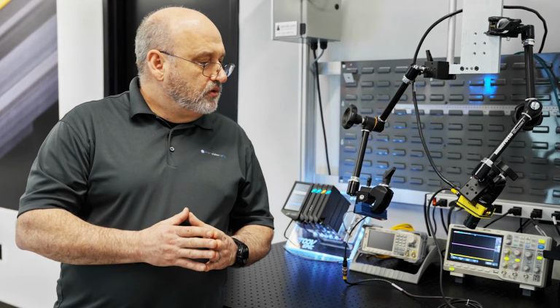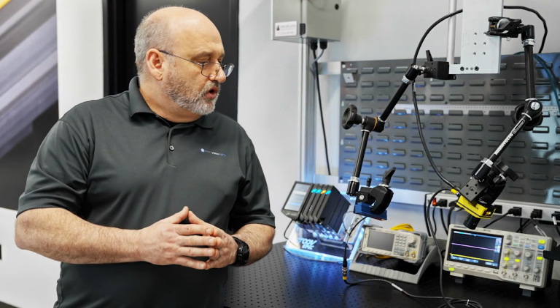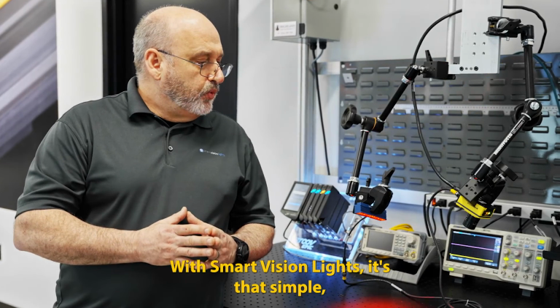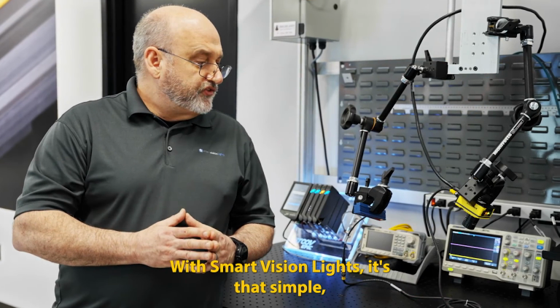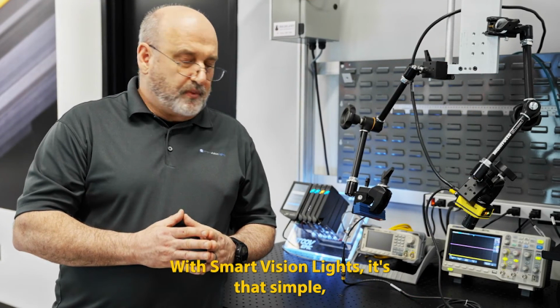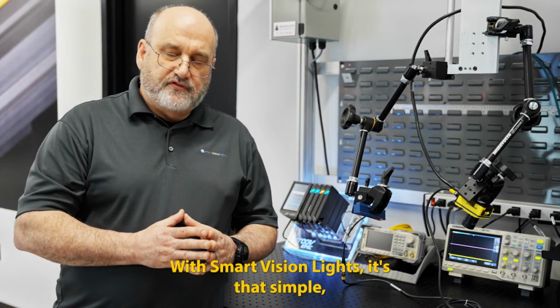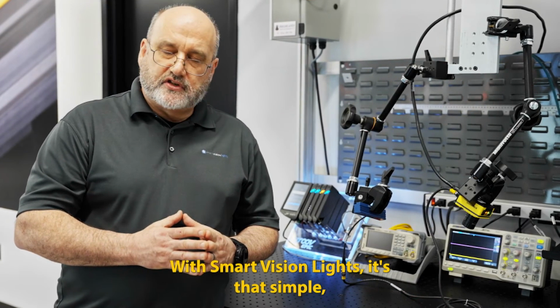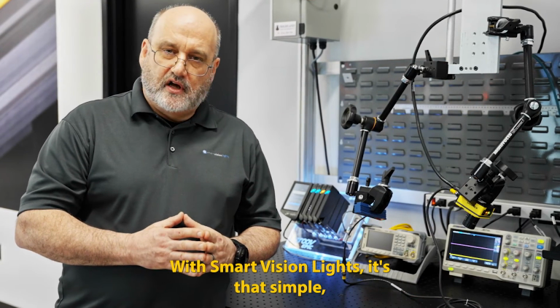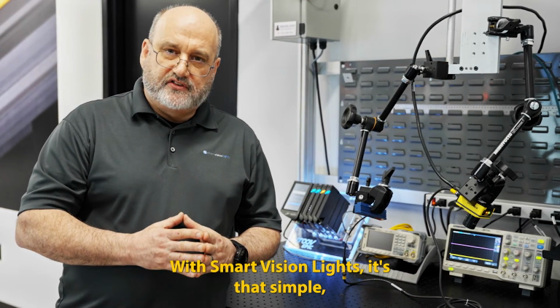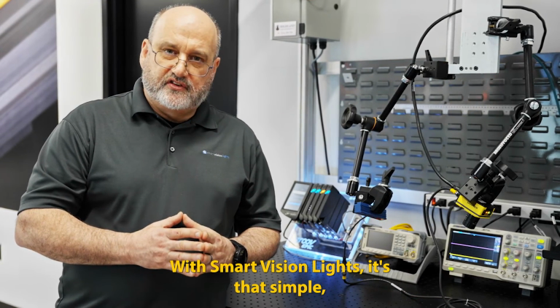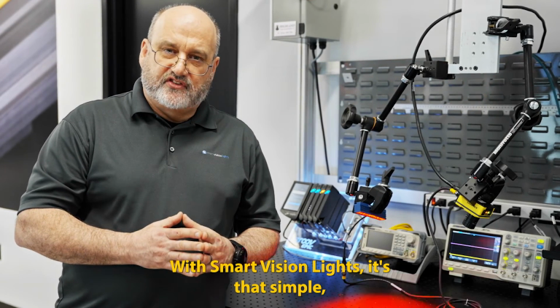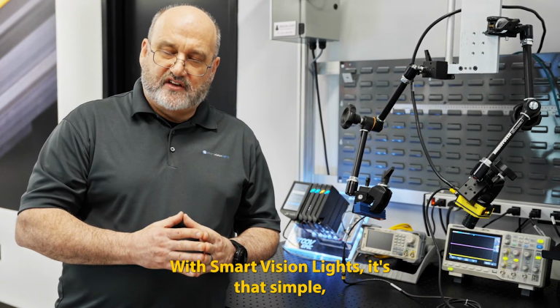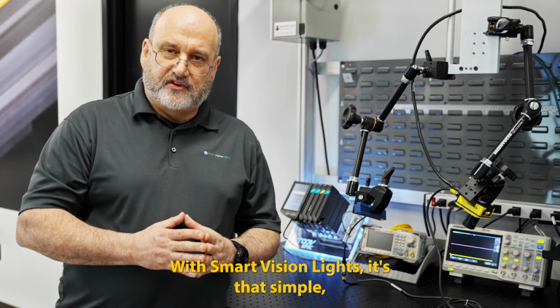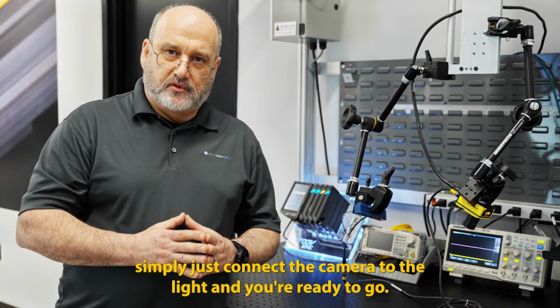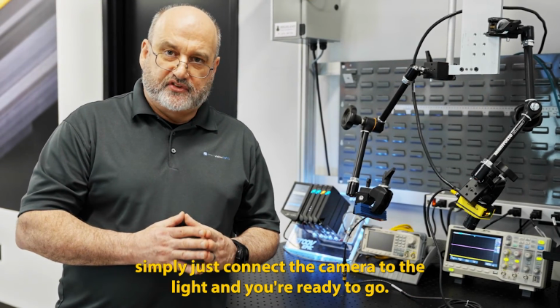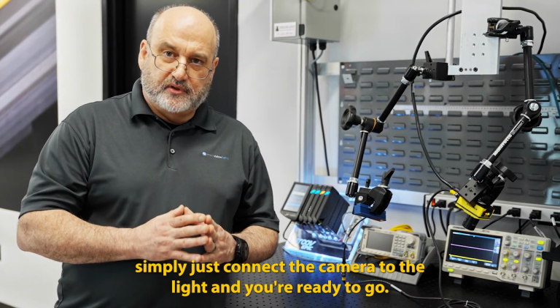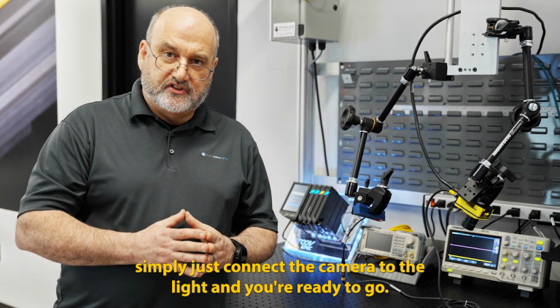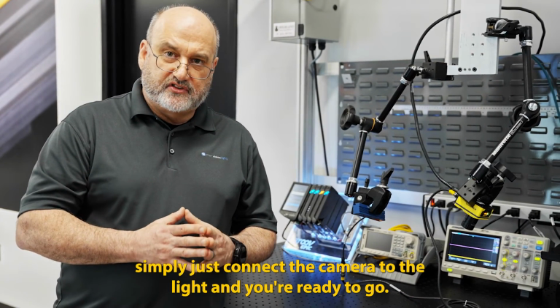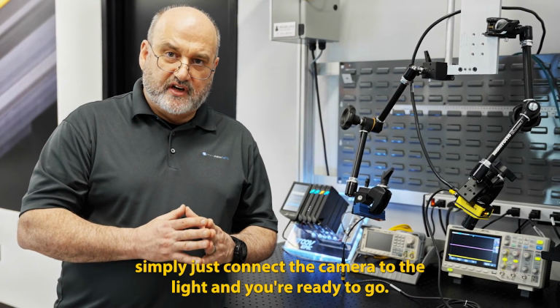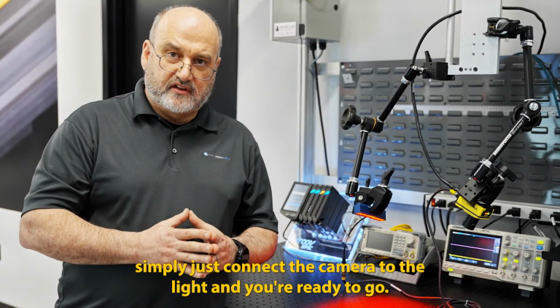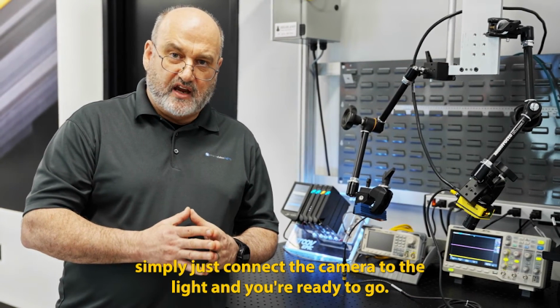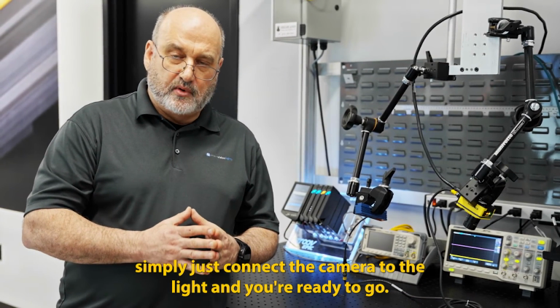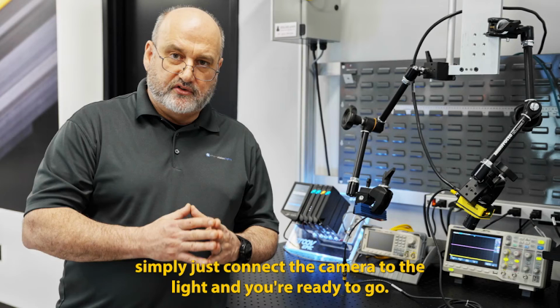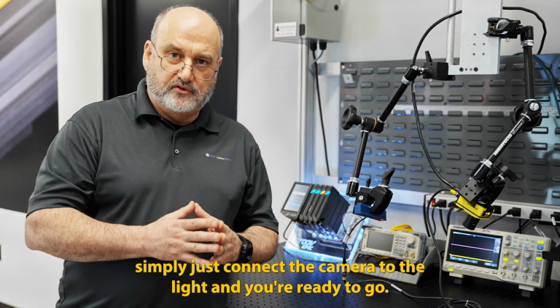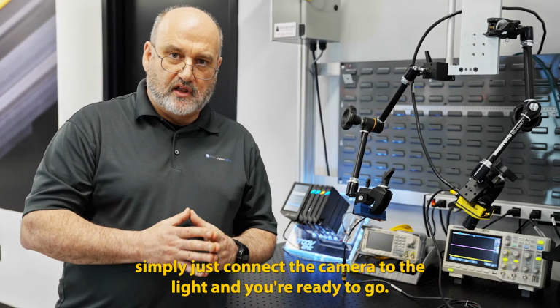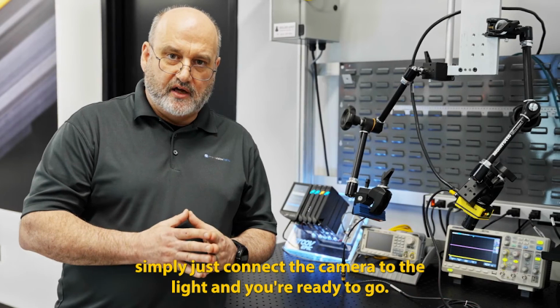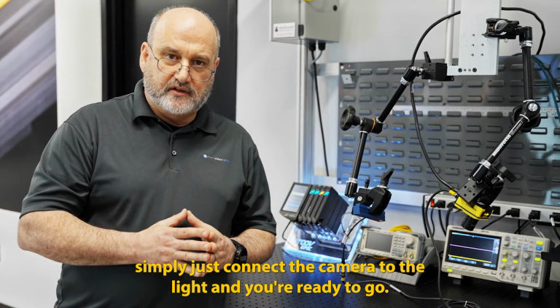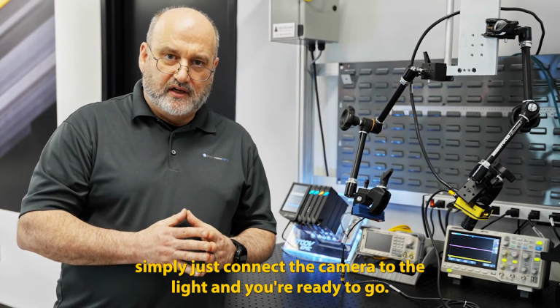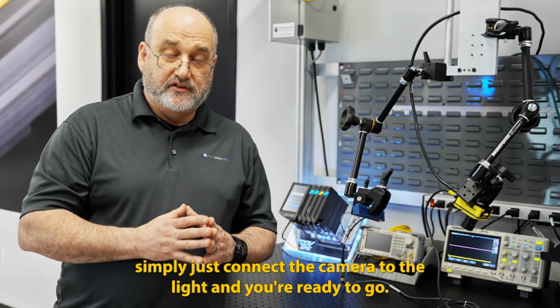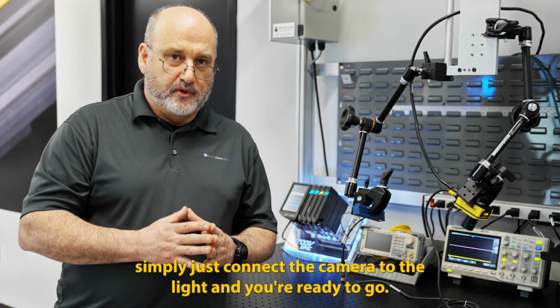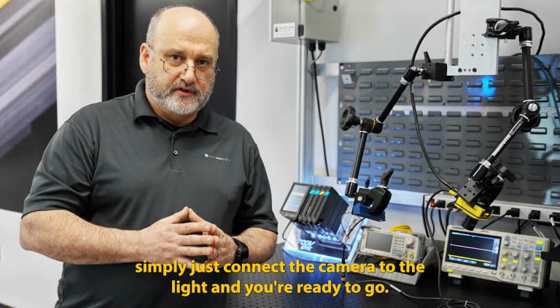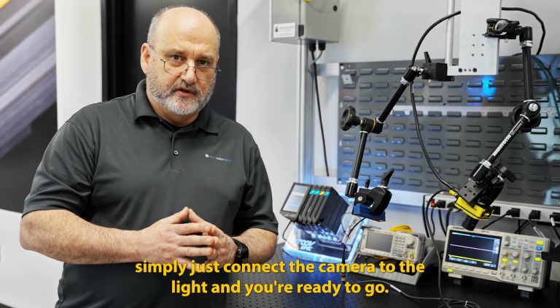With Smart Vision Lights, it's that simple — just connect the camera to the light and you're ready to go.